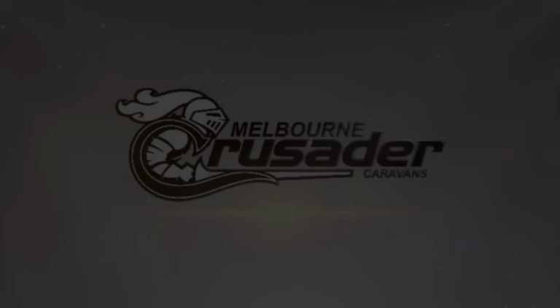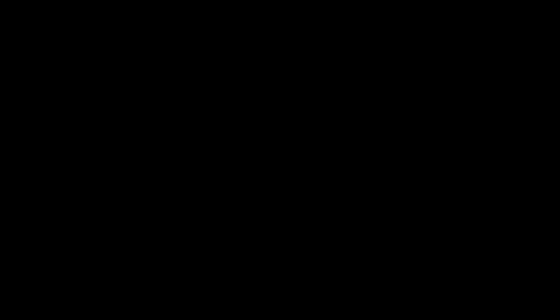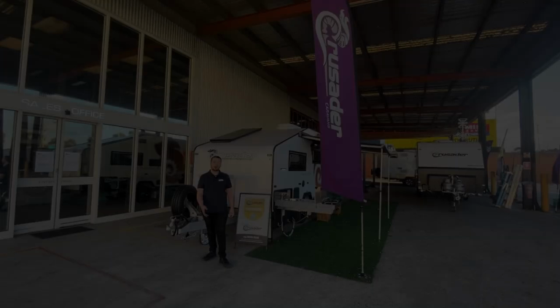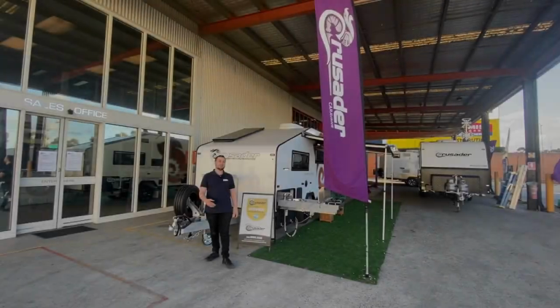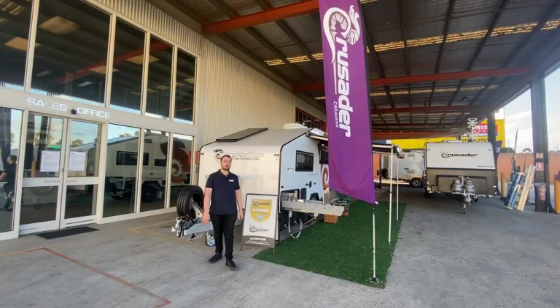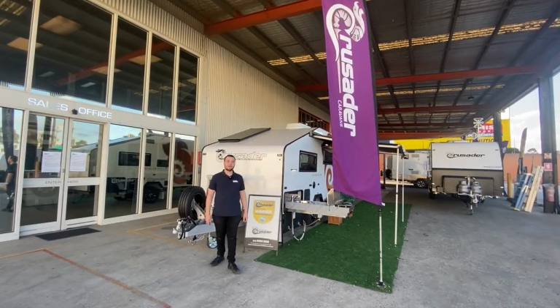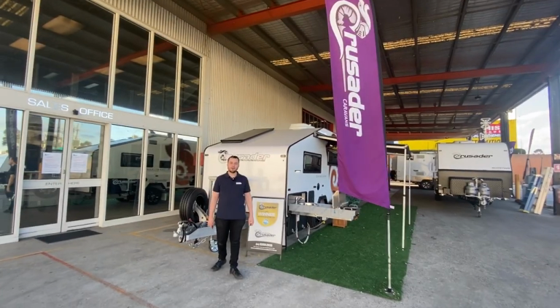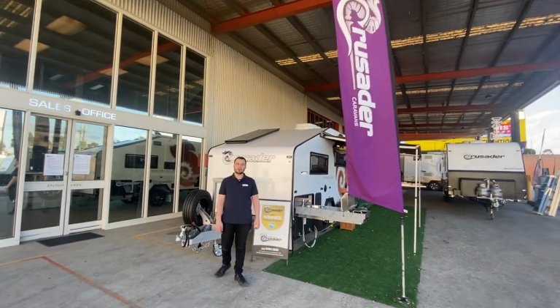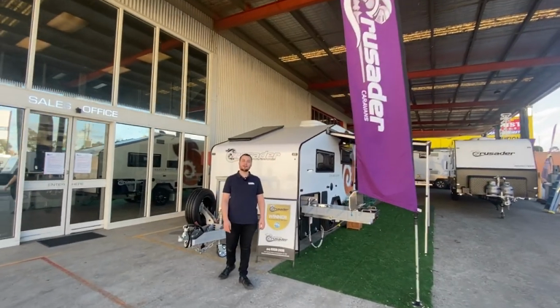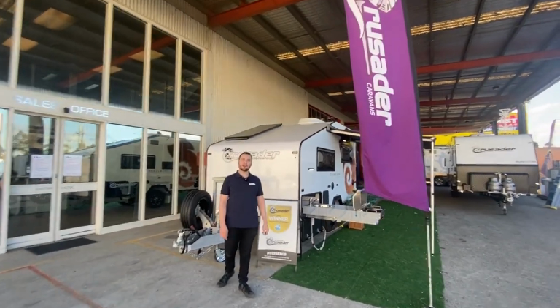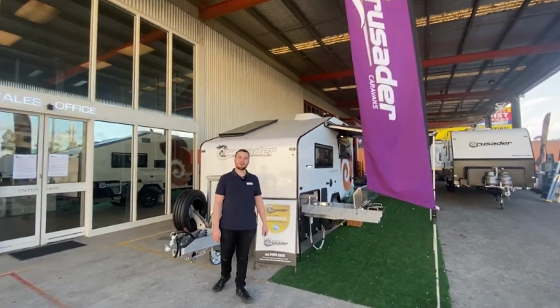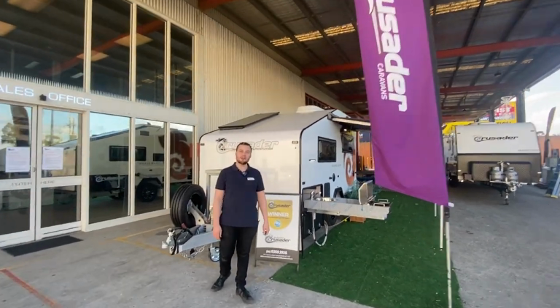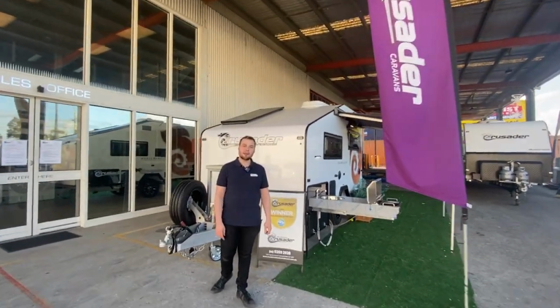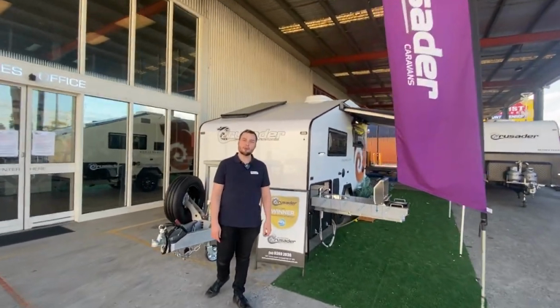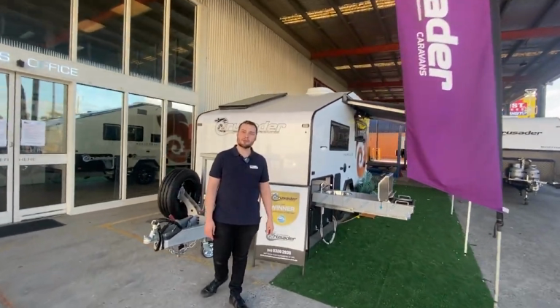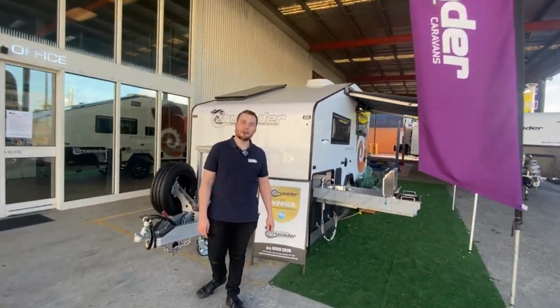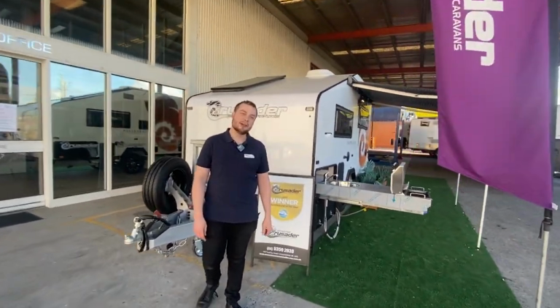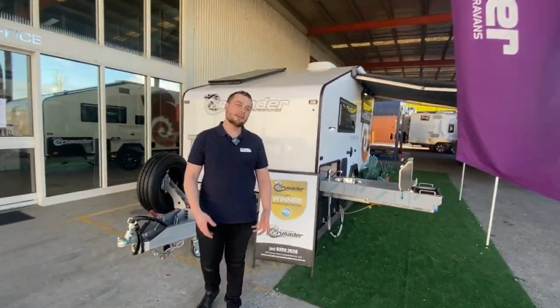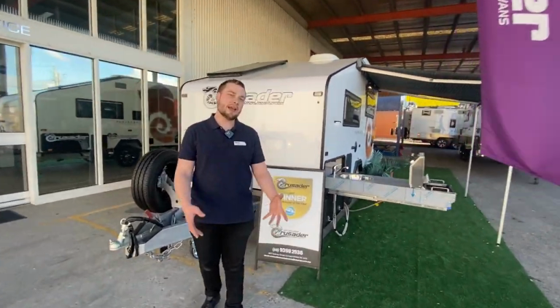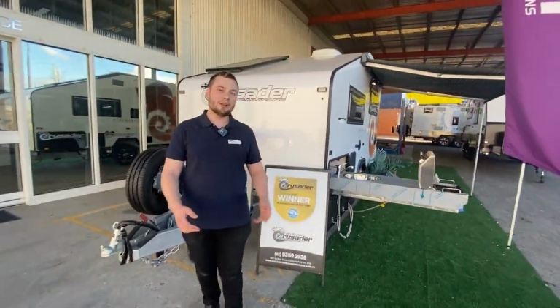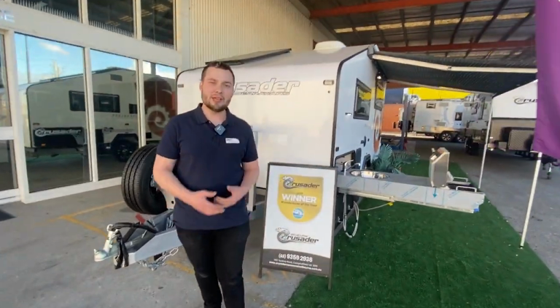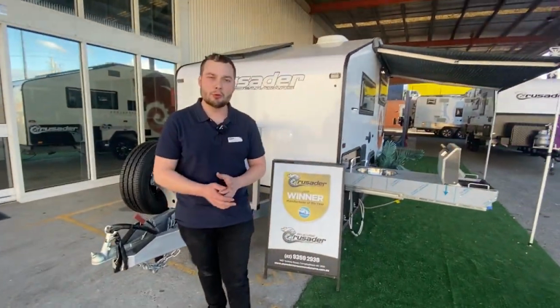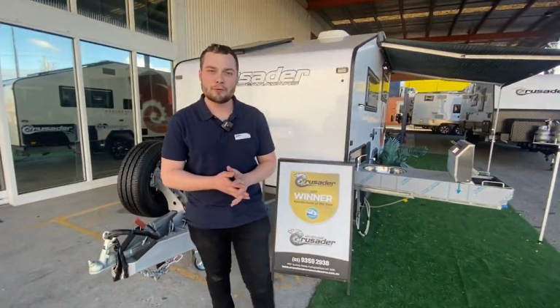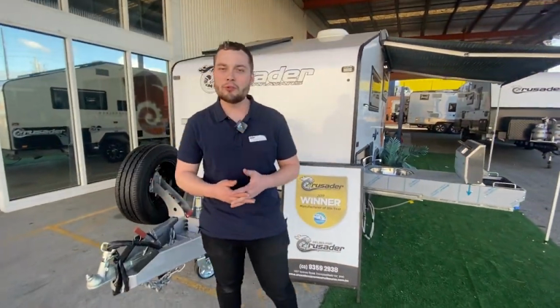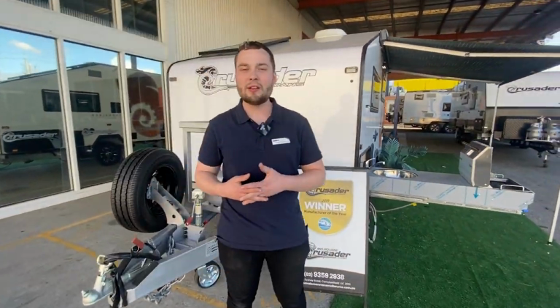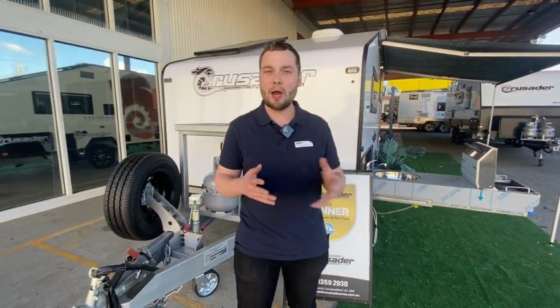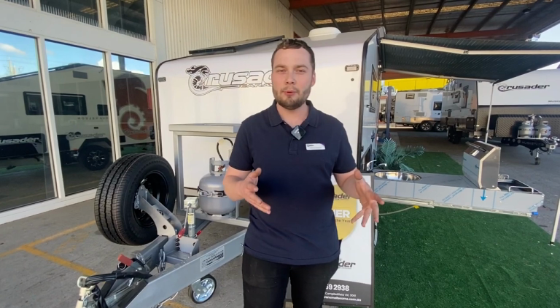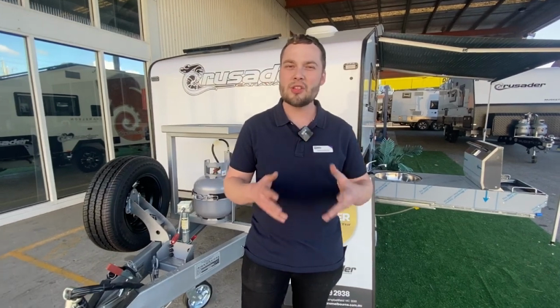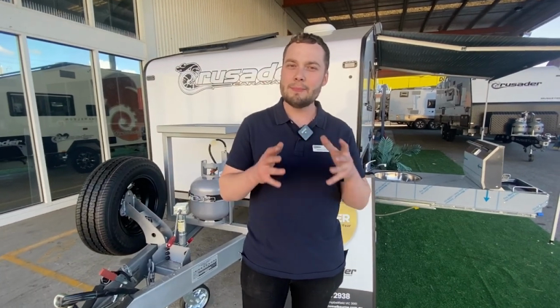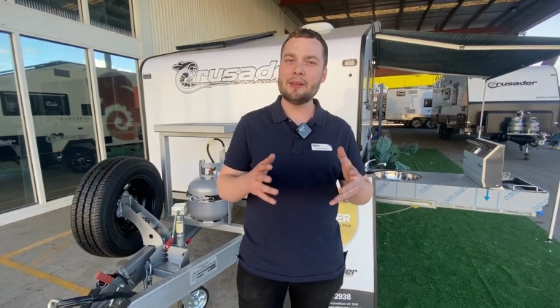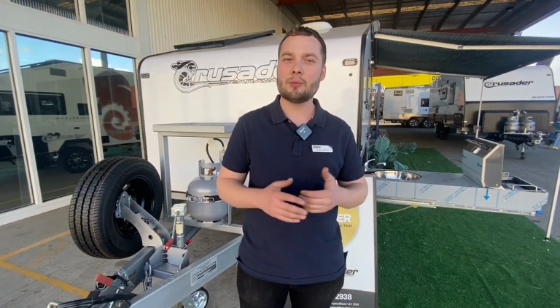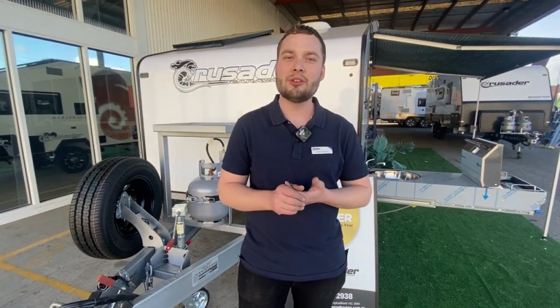Hey guys, it's Michael Valentino from Crusader Caravans in Campbellfield, Victoria. Today I'm going to take you through one of Crusader's hybrids, the Chameleon range.